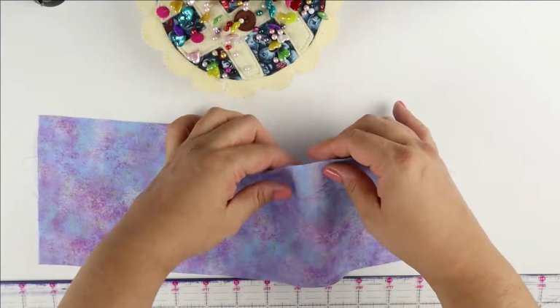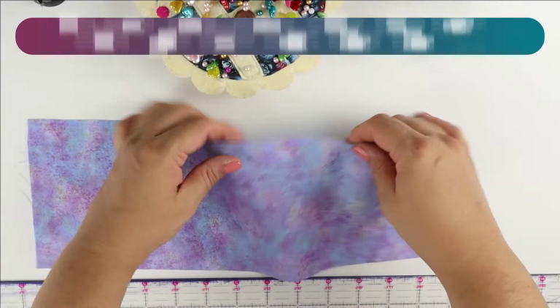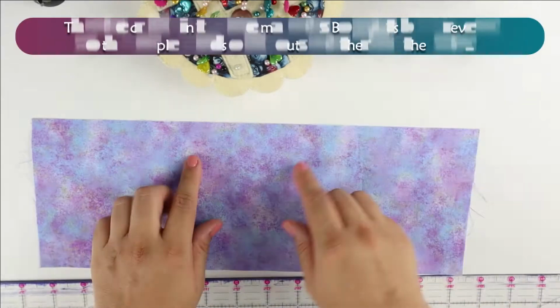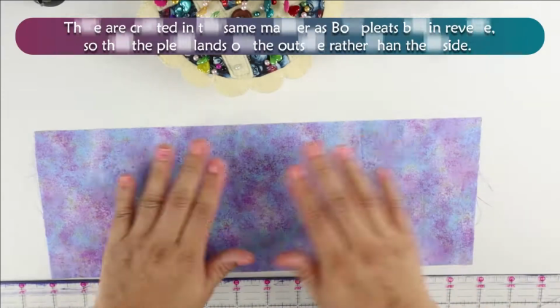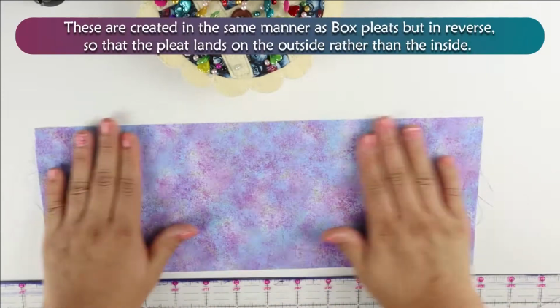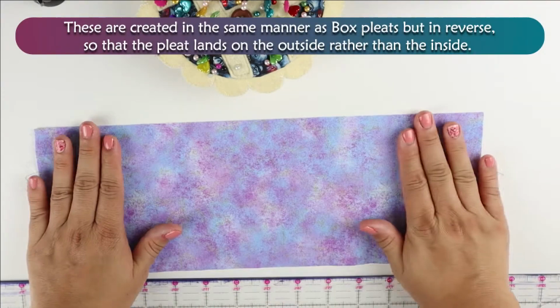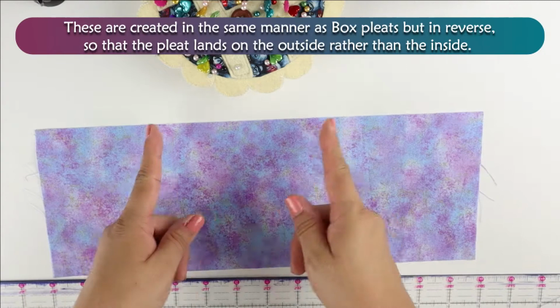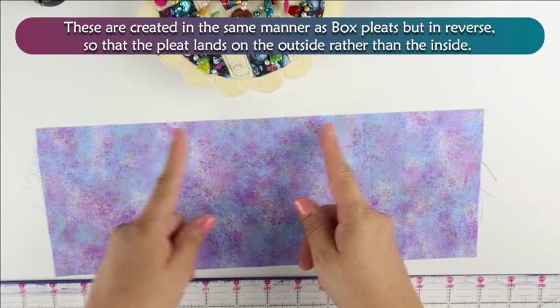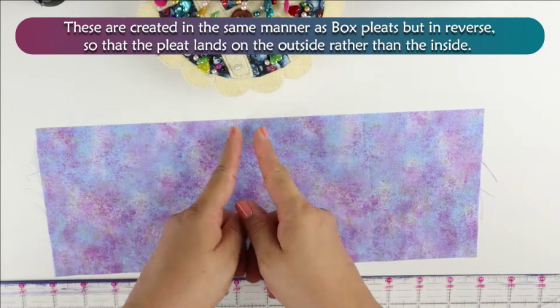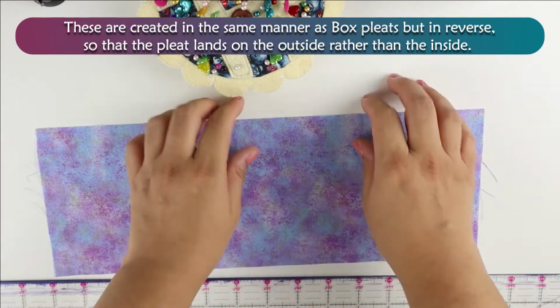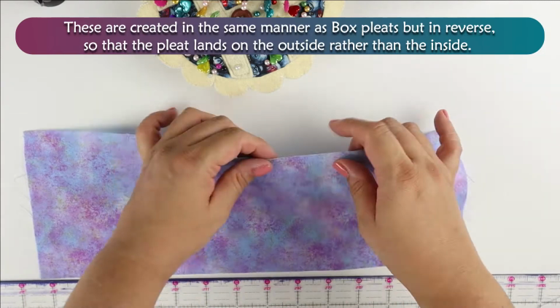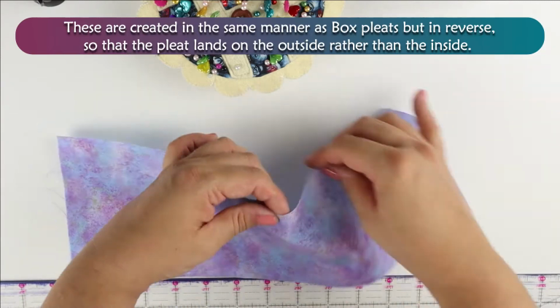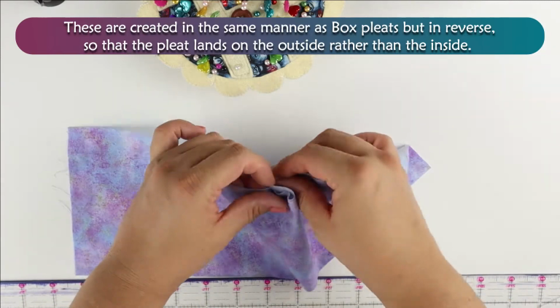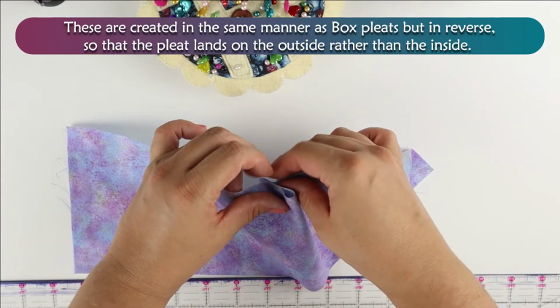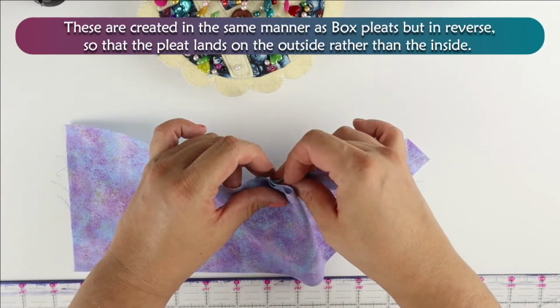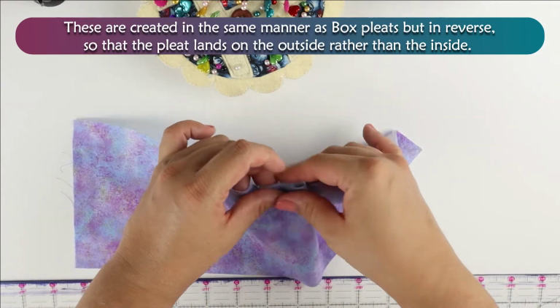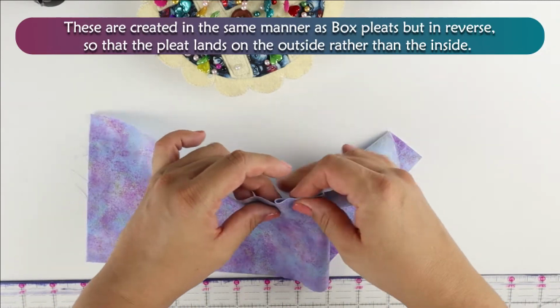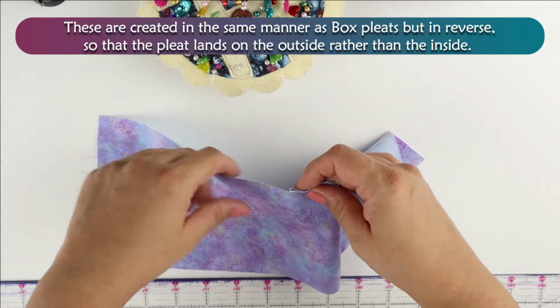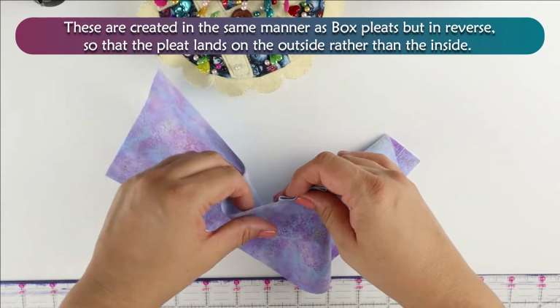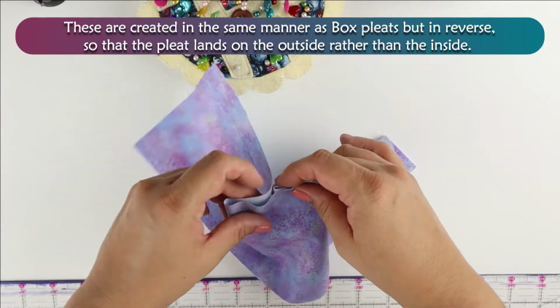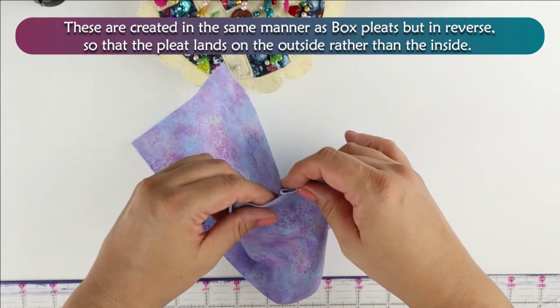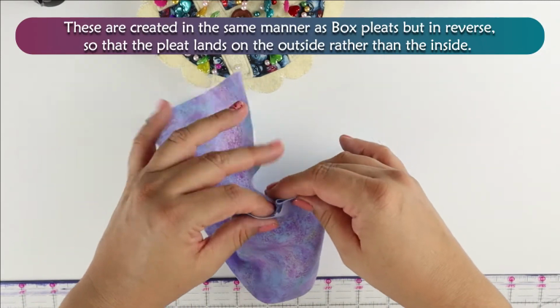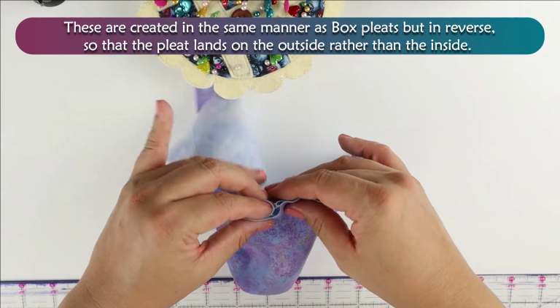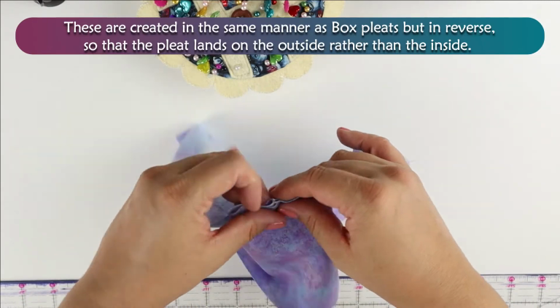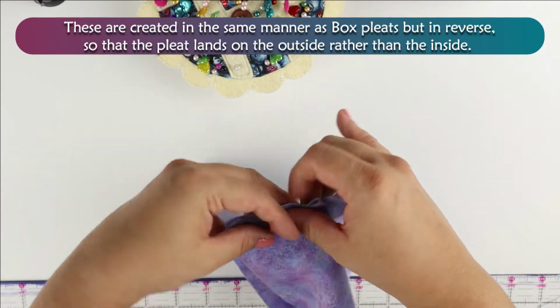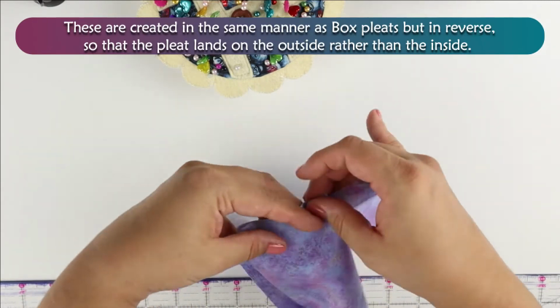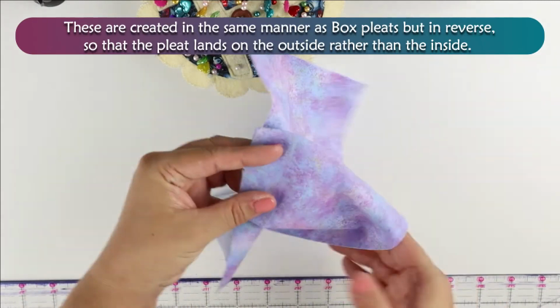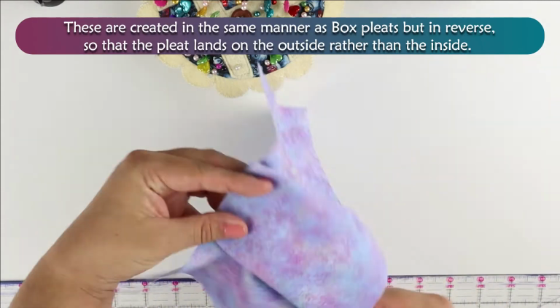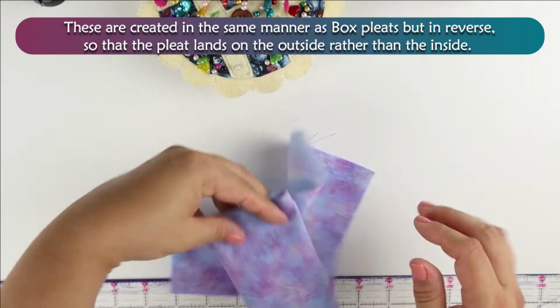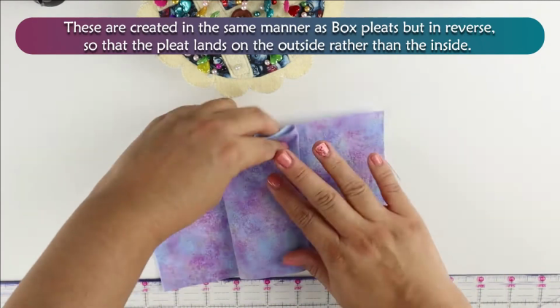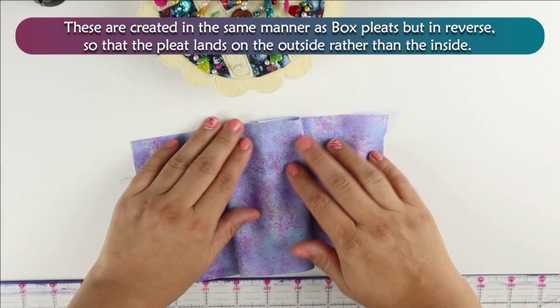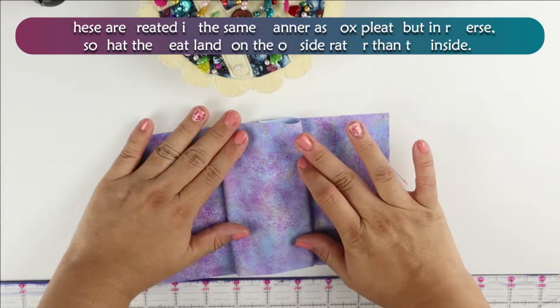Inverted pleats are created in the same manner as box pleats, but in reverse, so that the pleat lands on the outside rather than the inside.